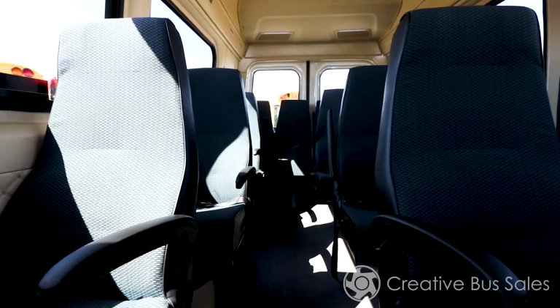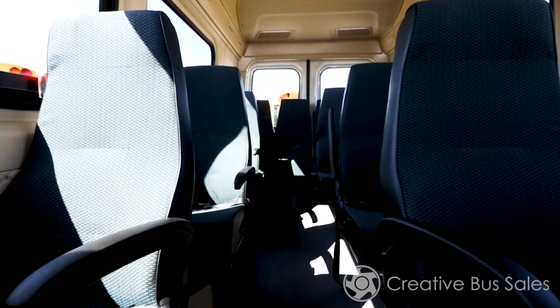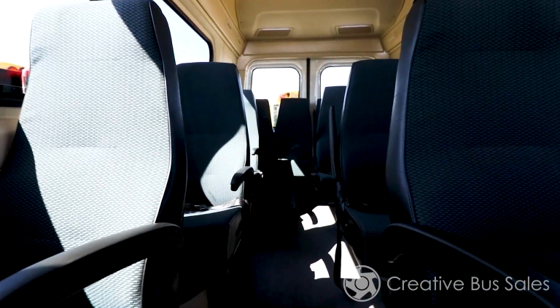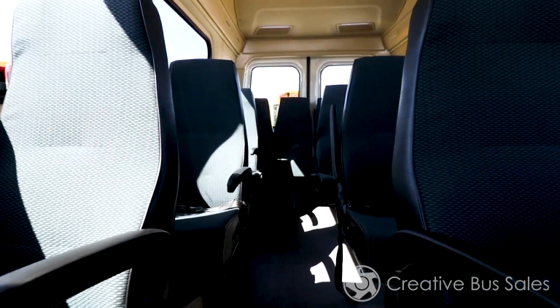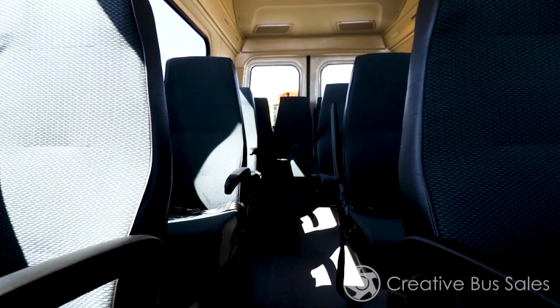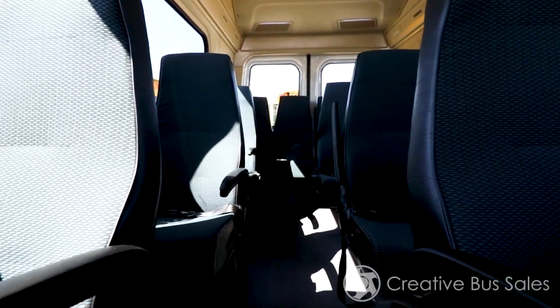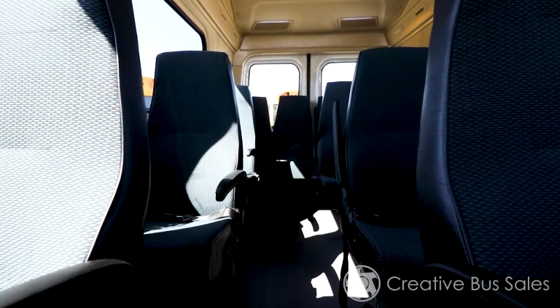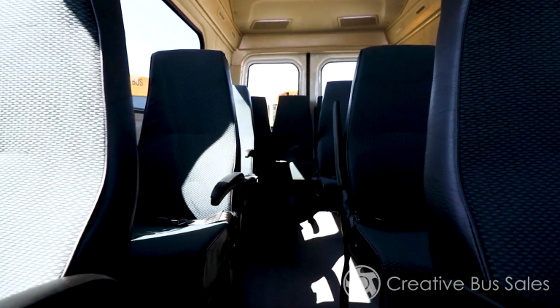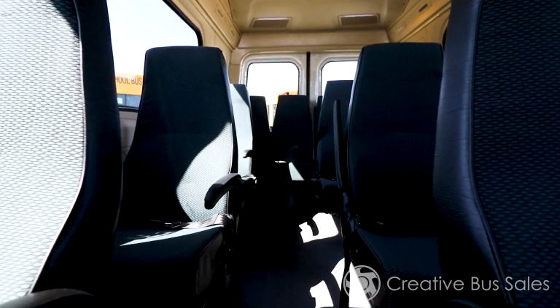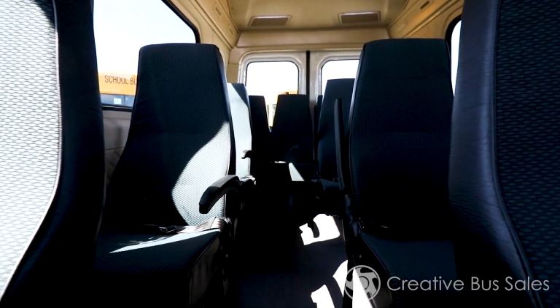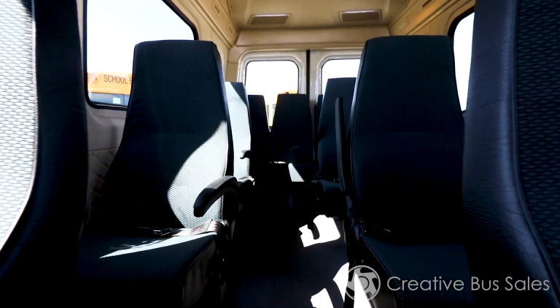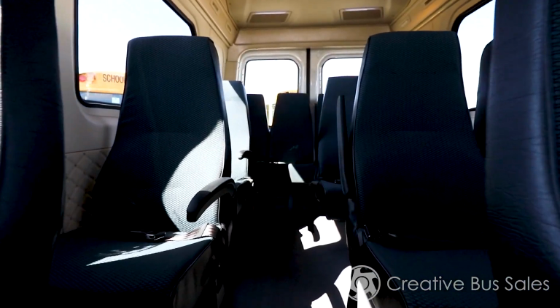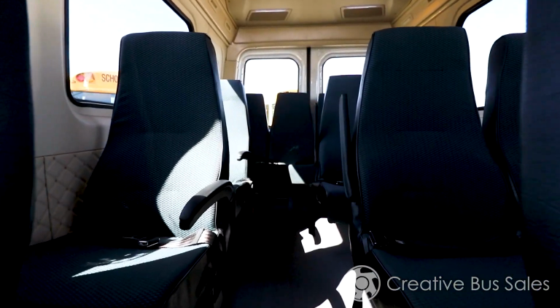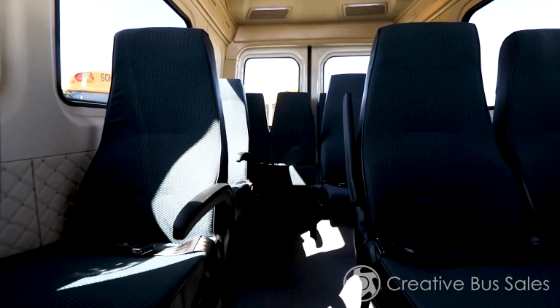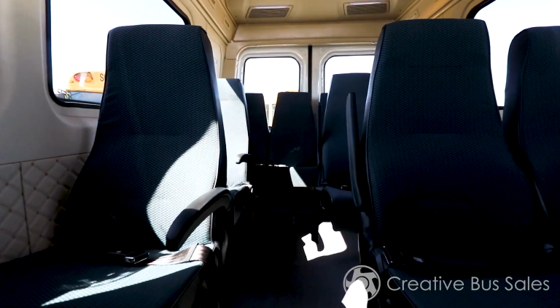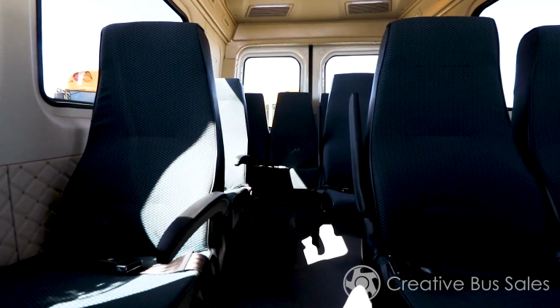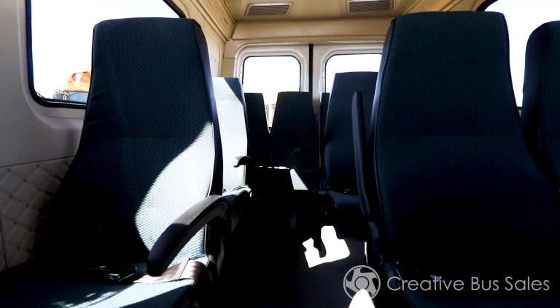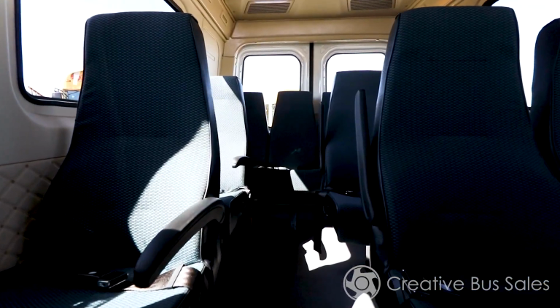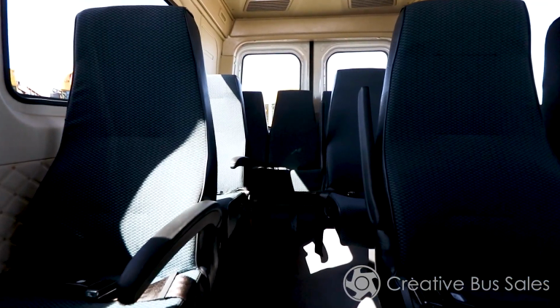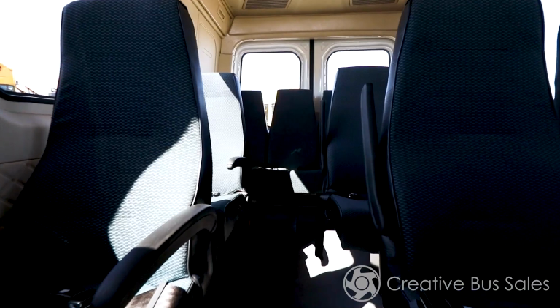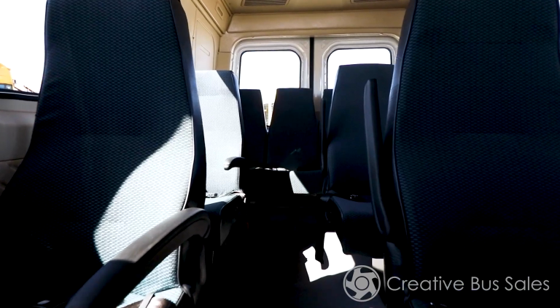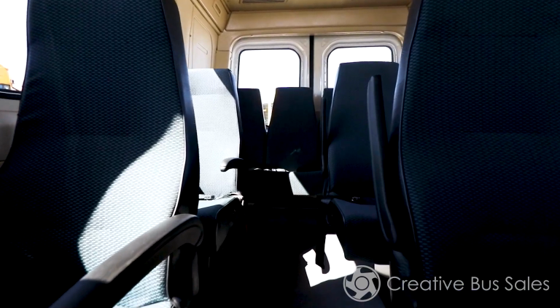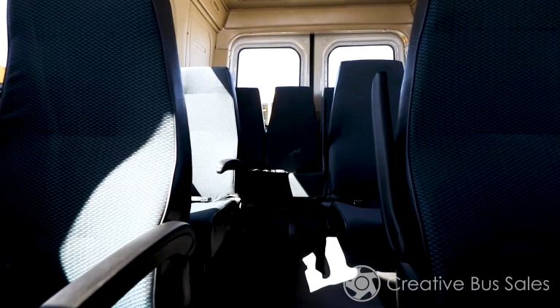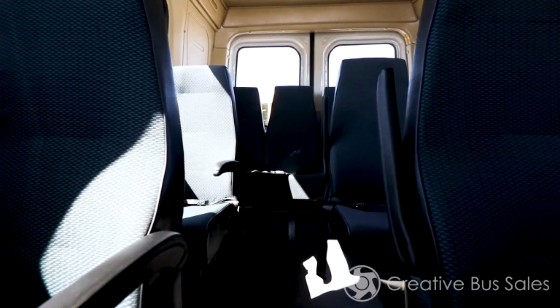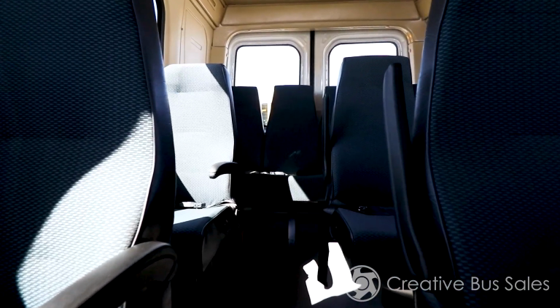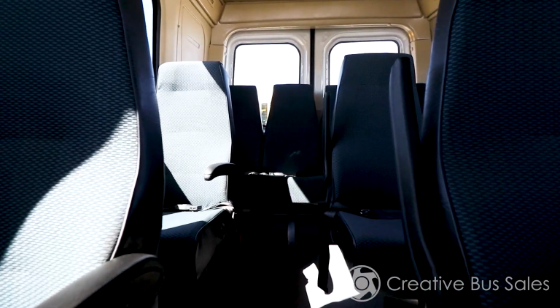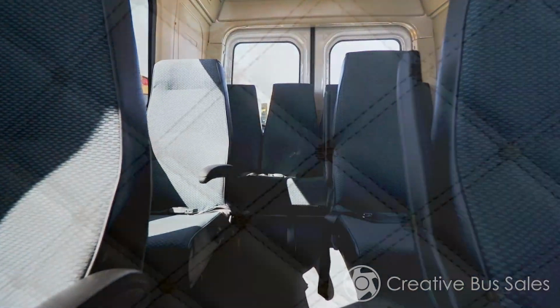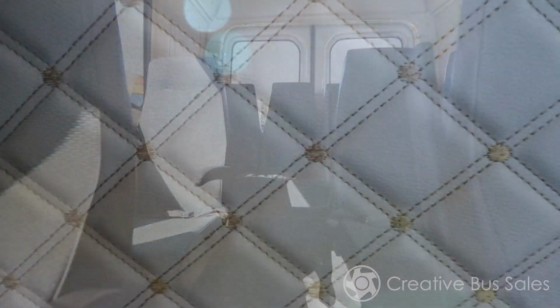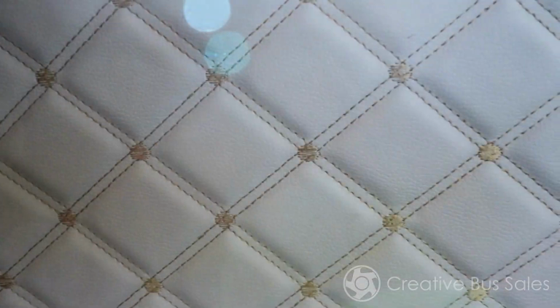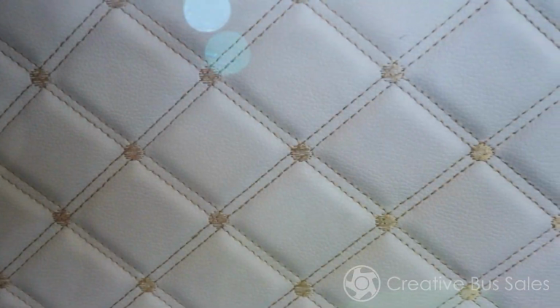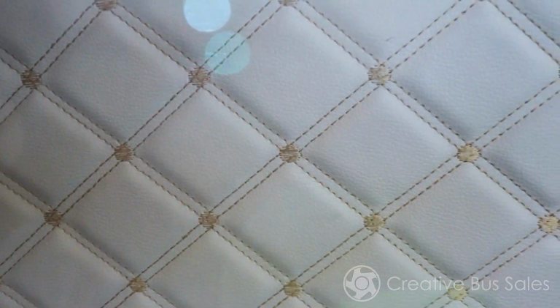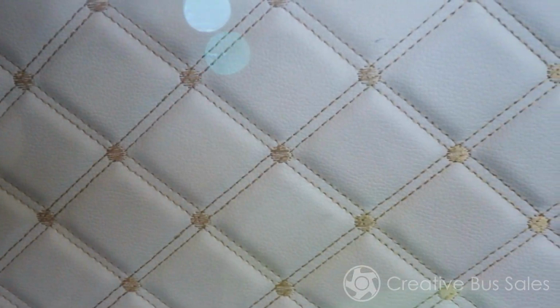Since the new Altoona testing criteria, this vehicle's safety and efficiency has led it to receive the highest score of any medium or heavy-duty bus.